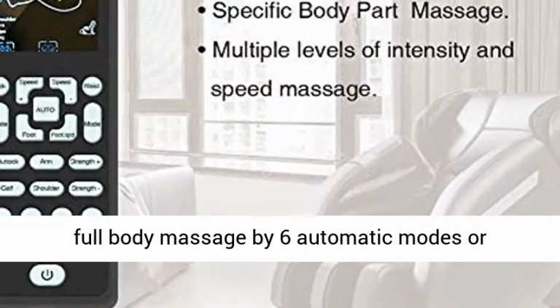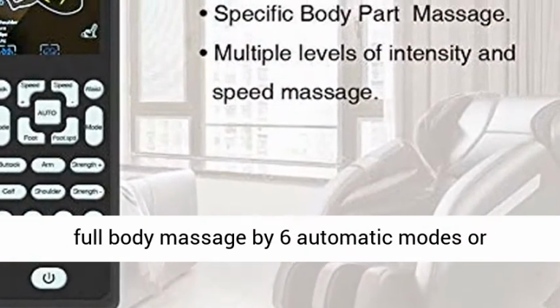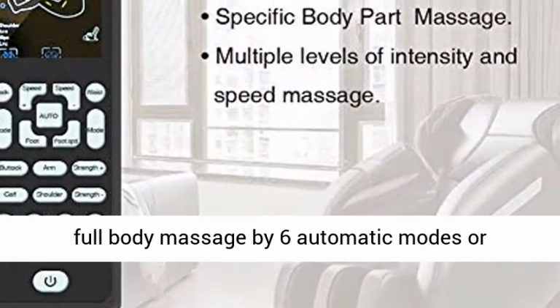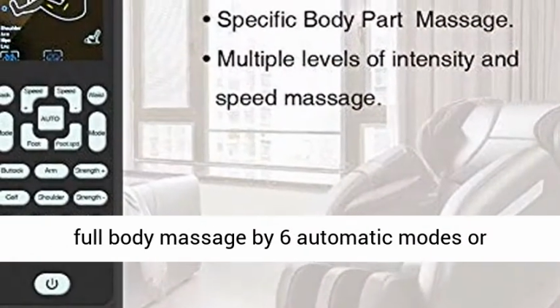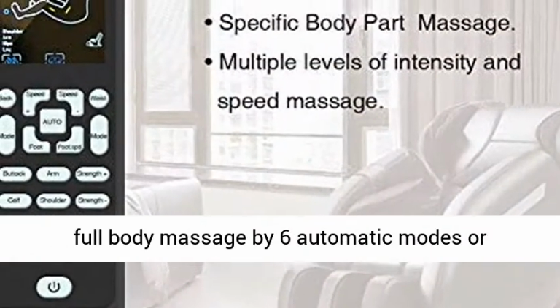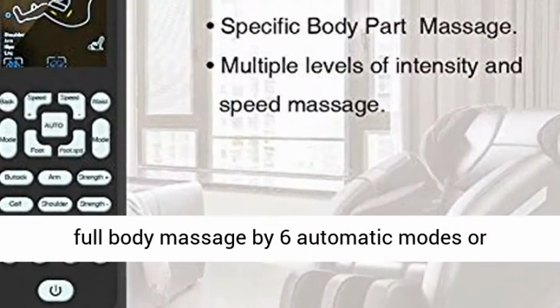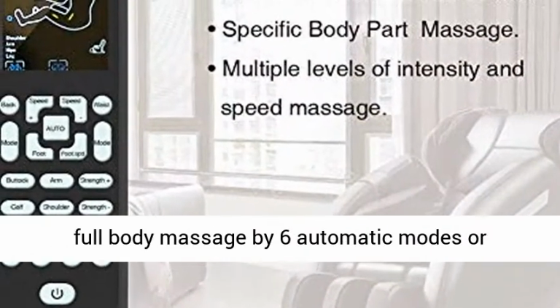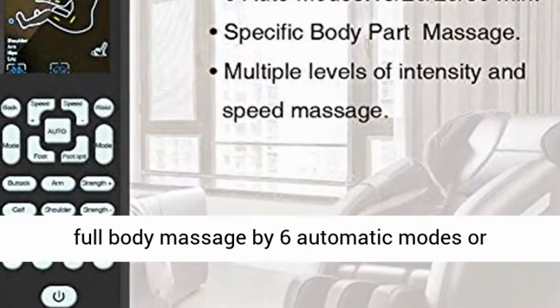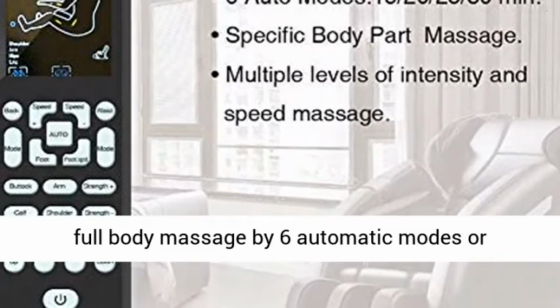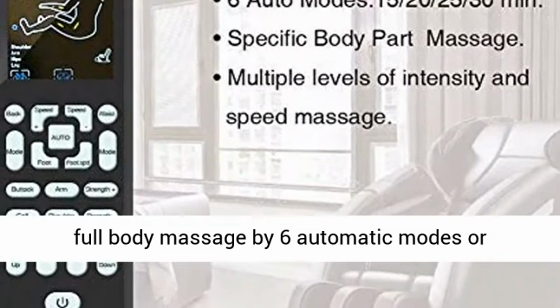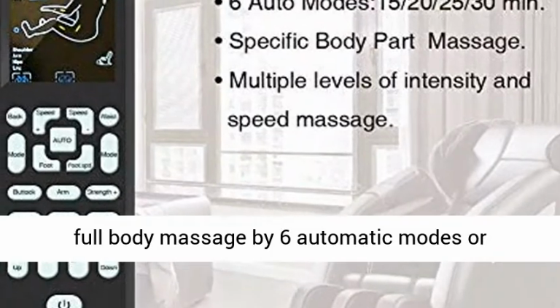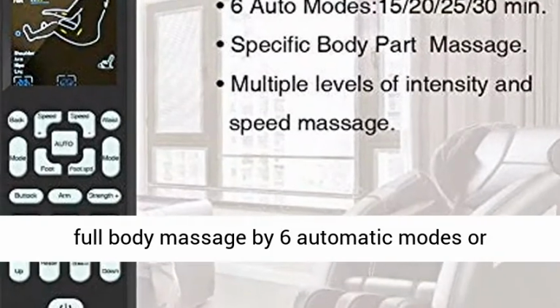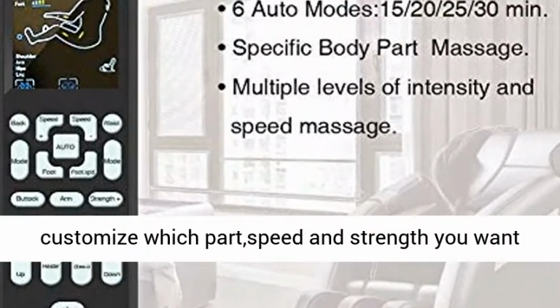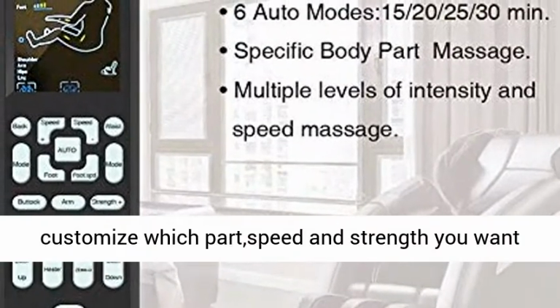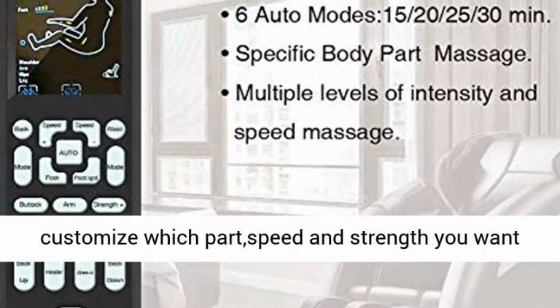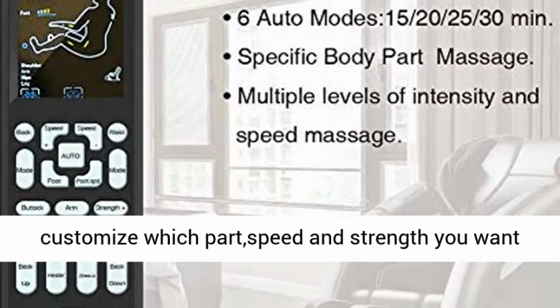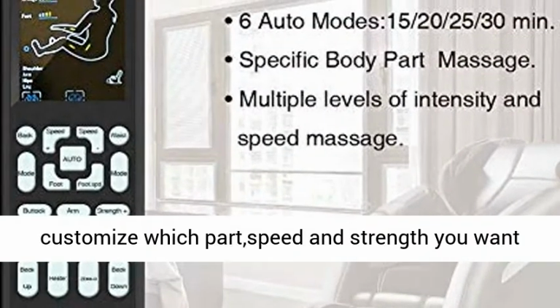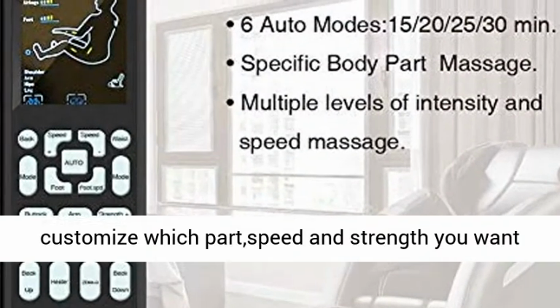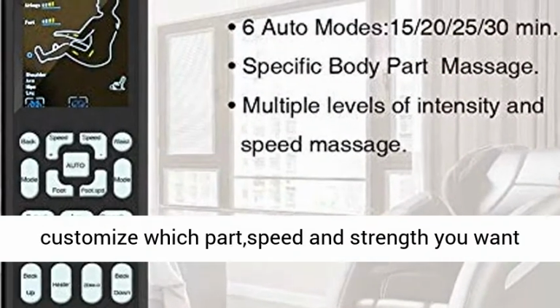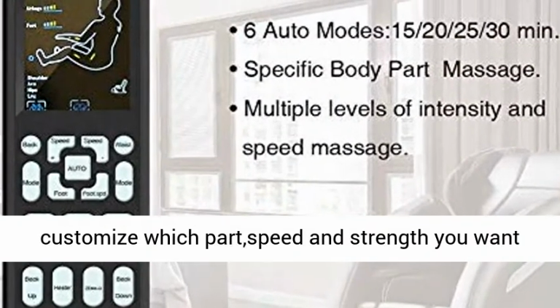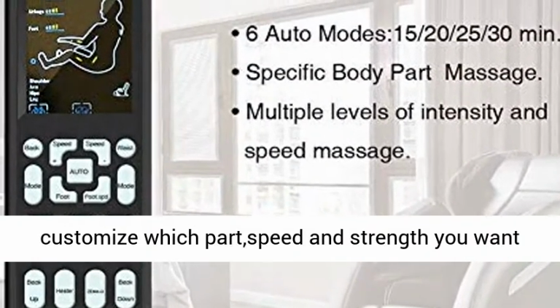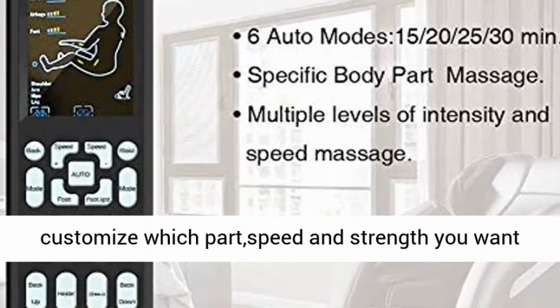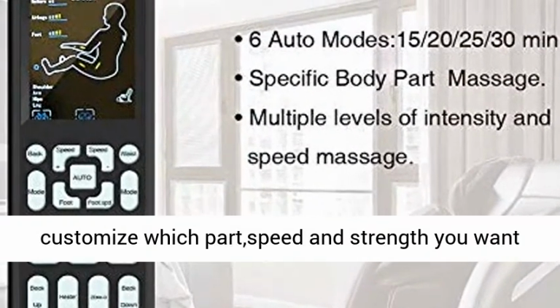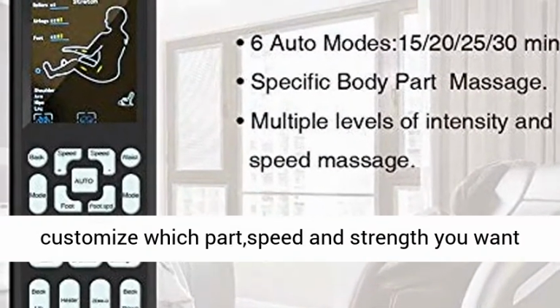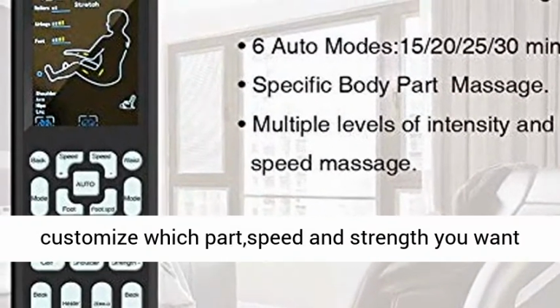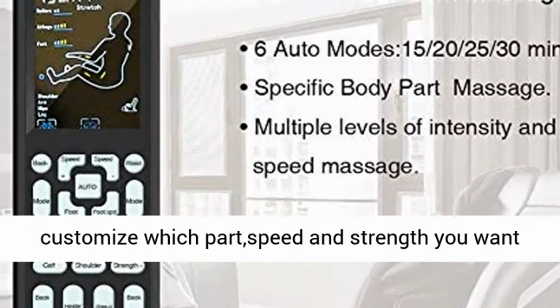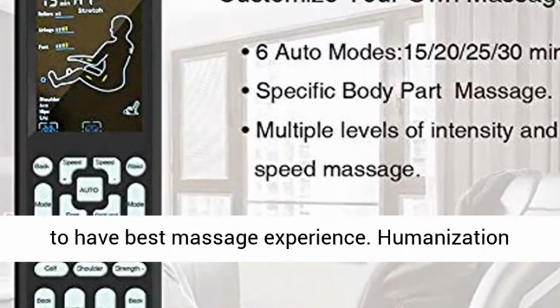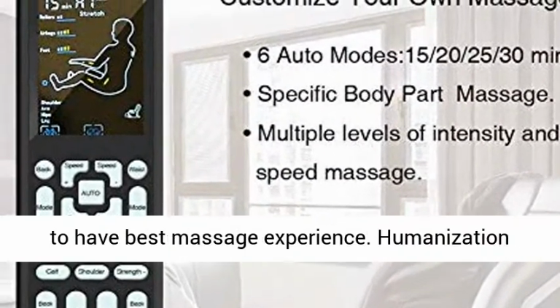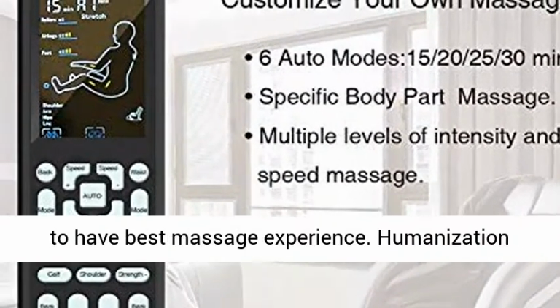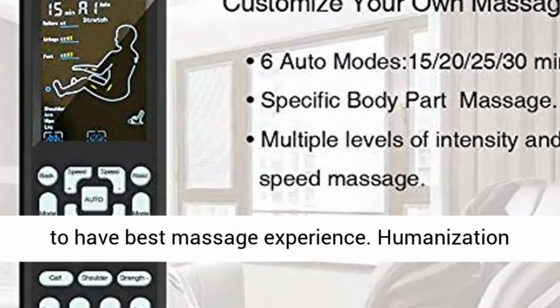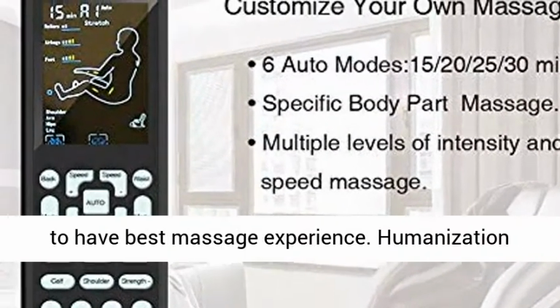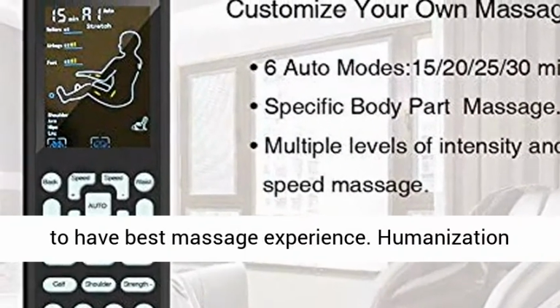Multiple massage styles: enjoy a full body massage with 6 automatic modes, or customize which parts, speed, and strength you want for the best massage experience.